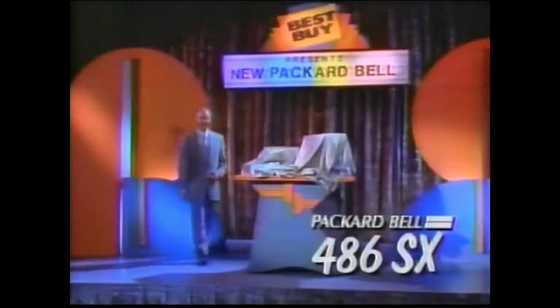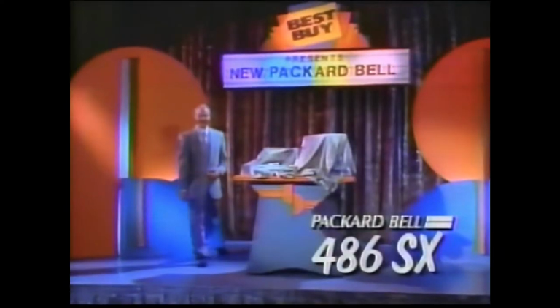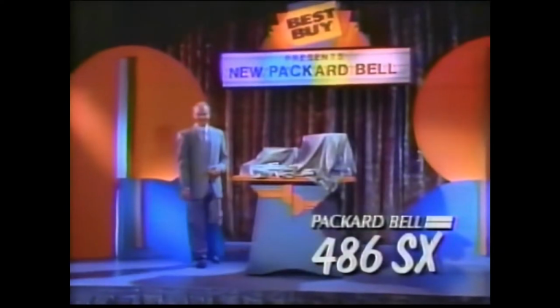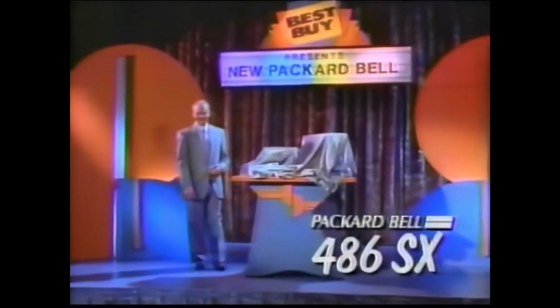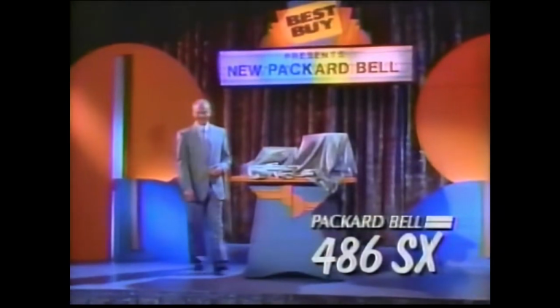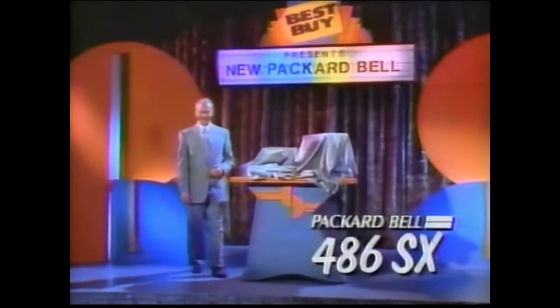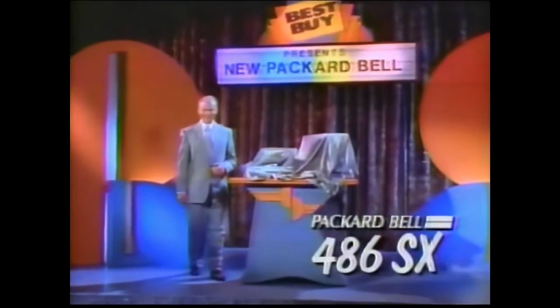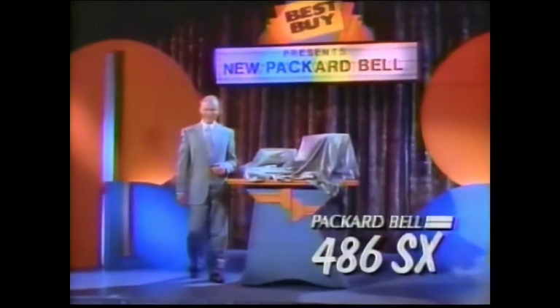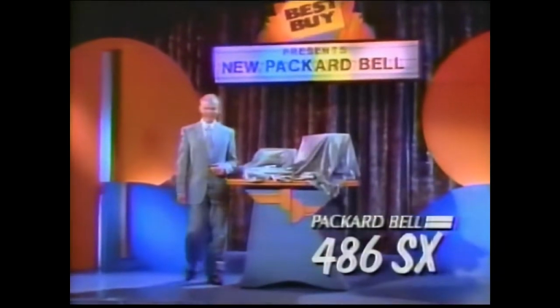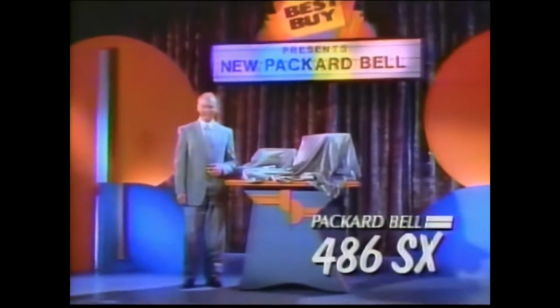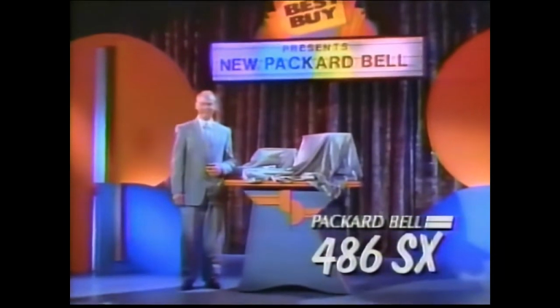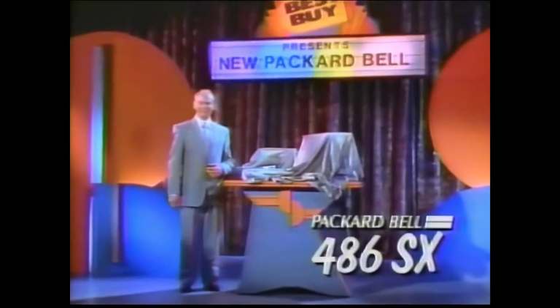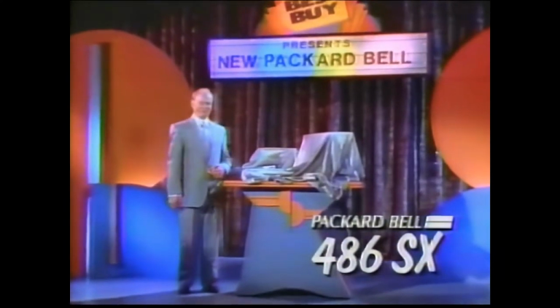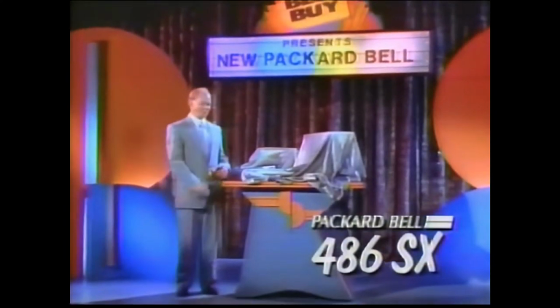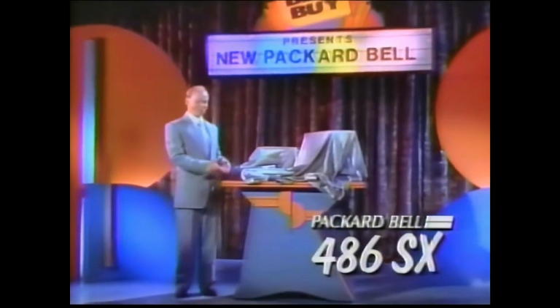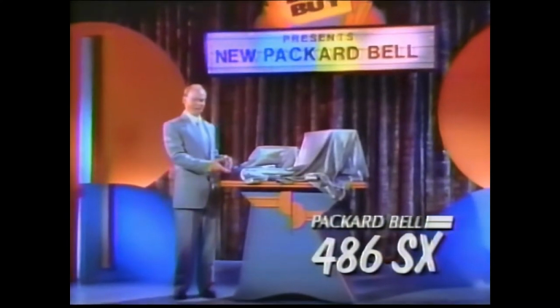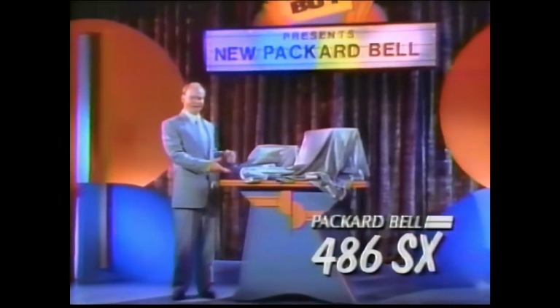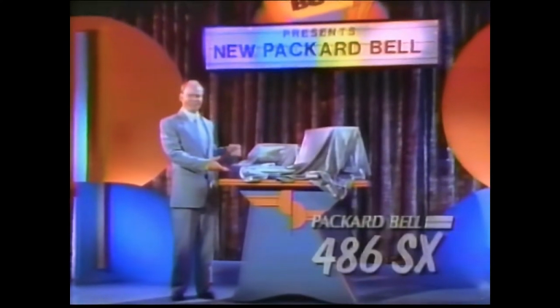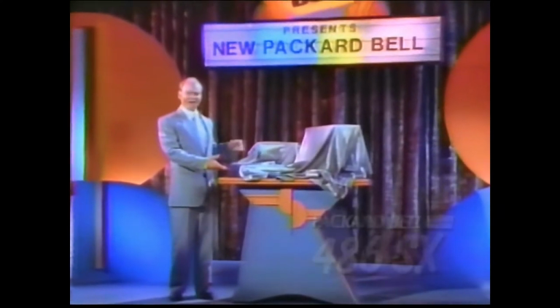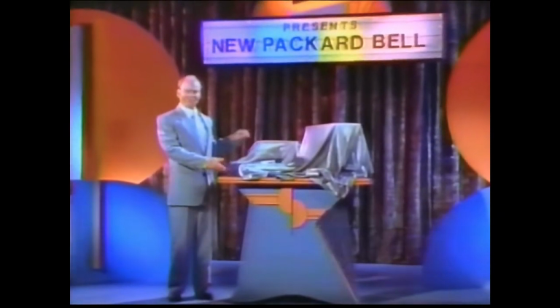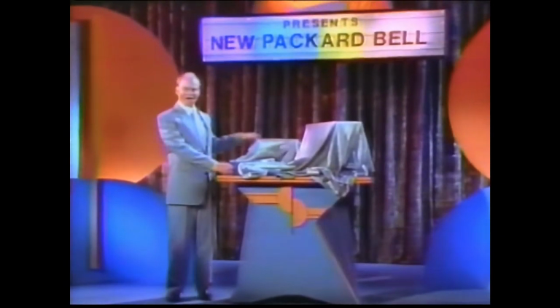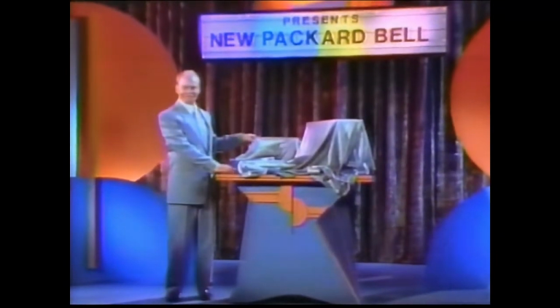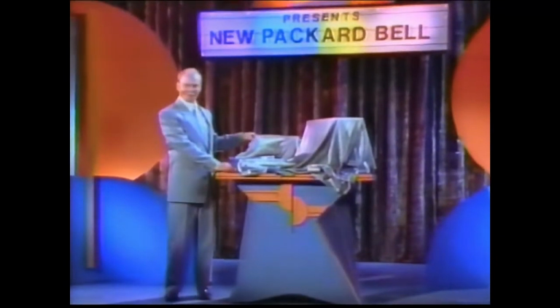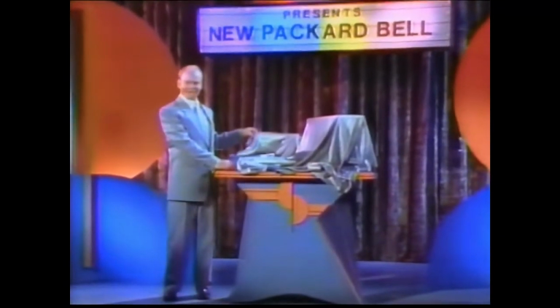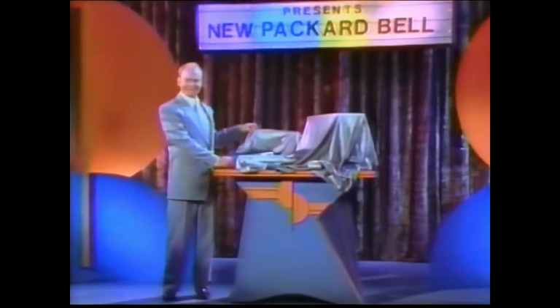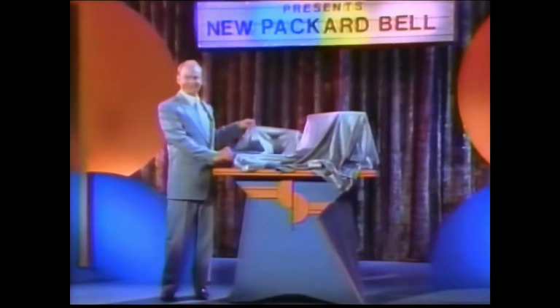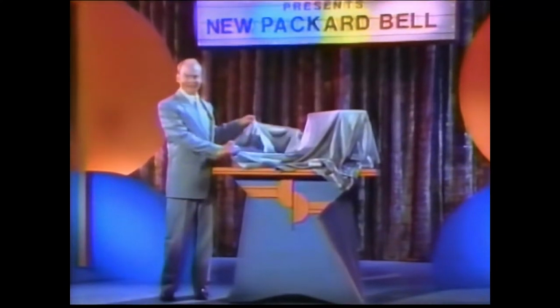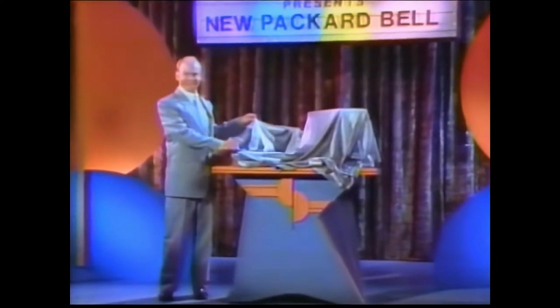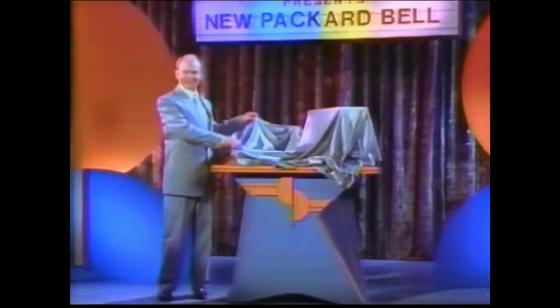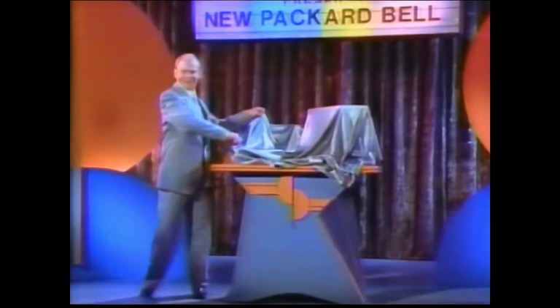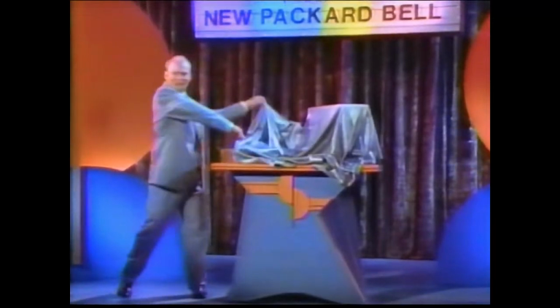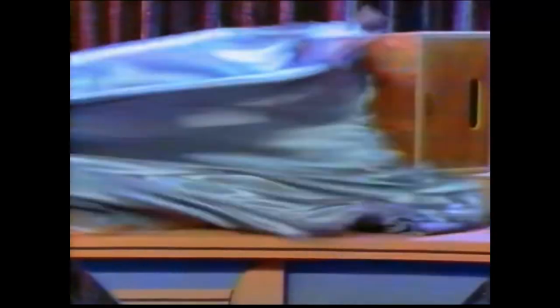At Best Buy, we're glad to introduce the new line of Packard Bell 486 SX computers.